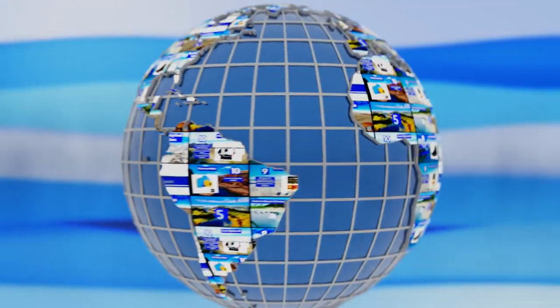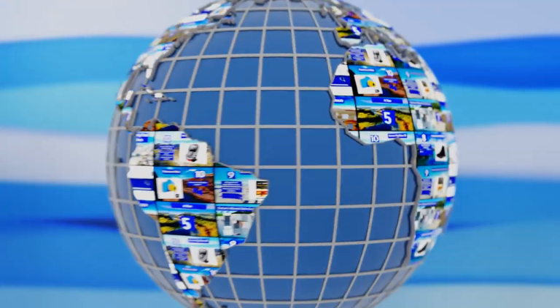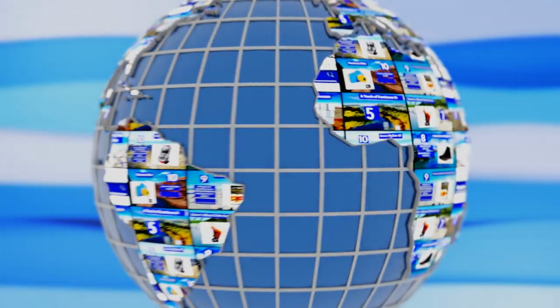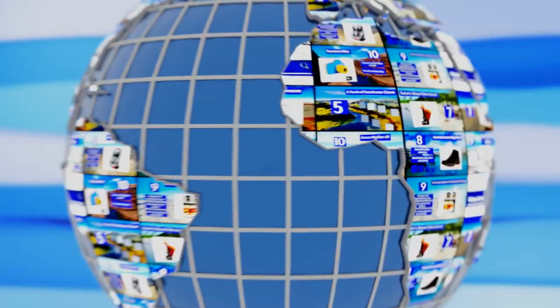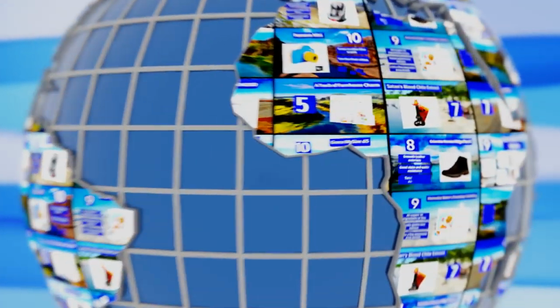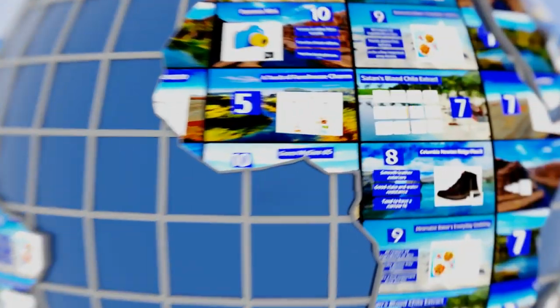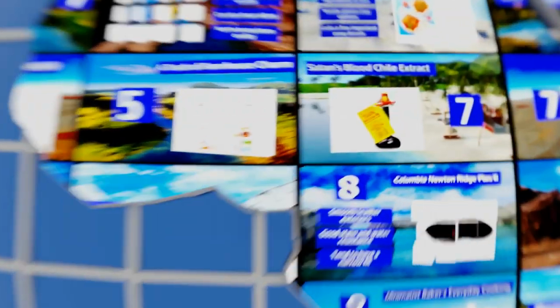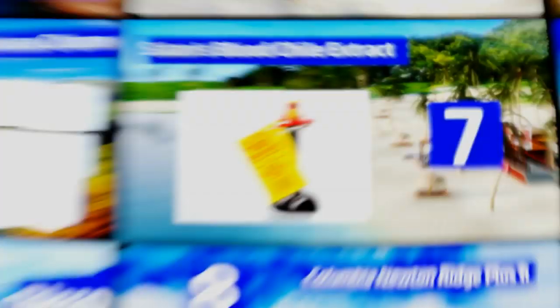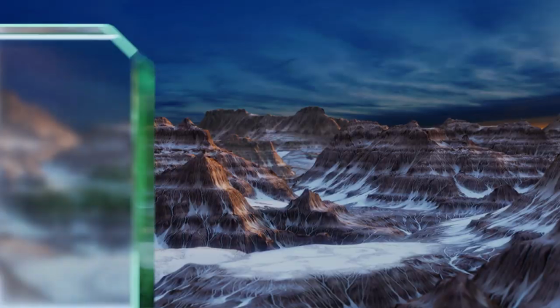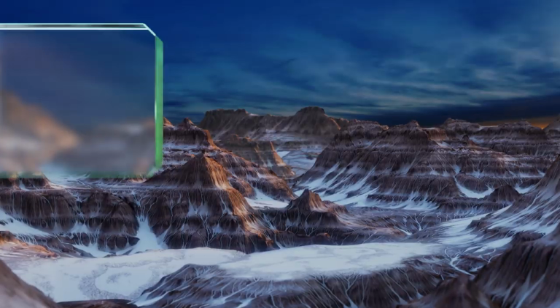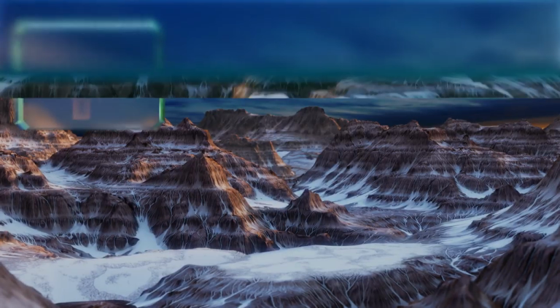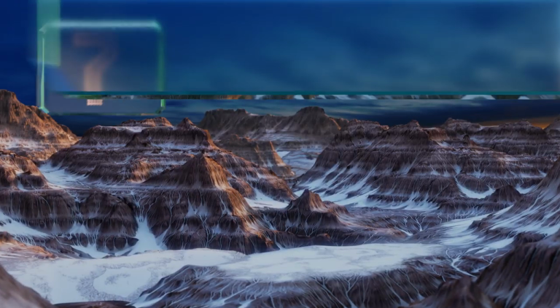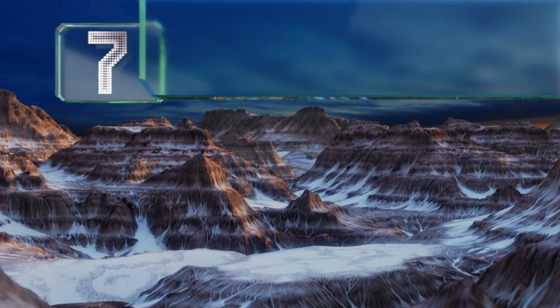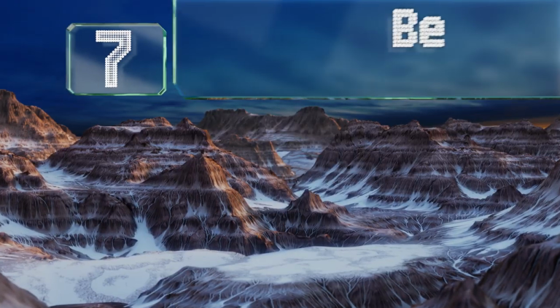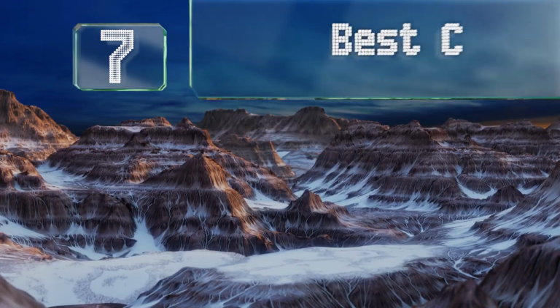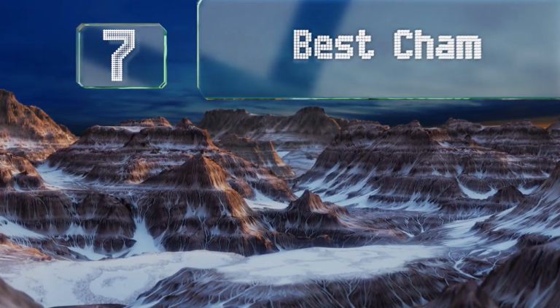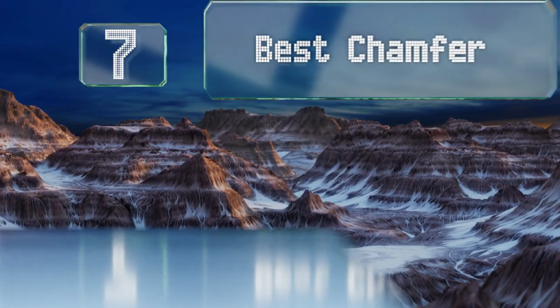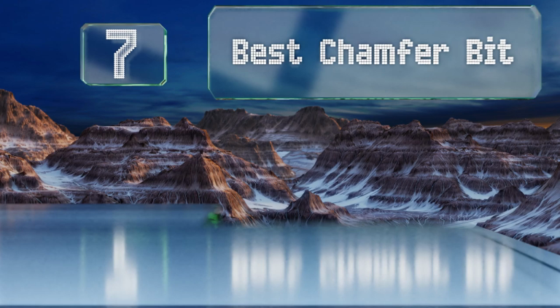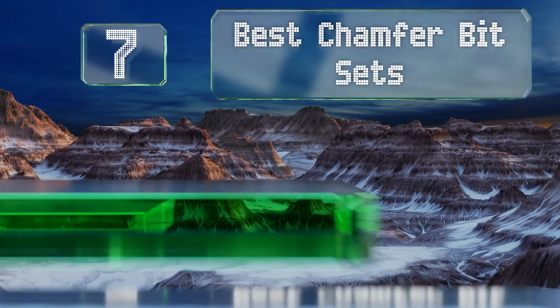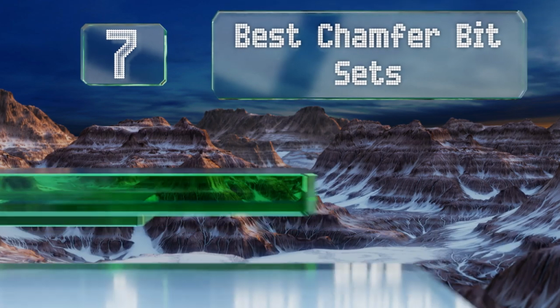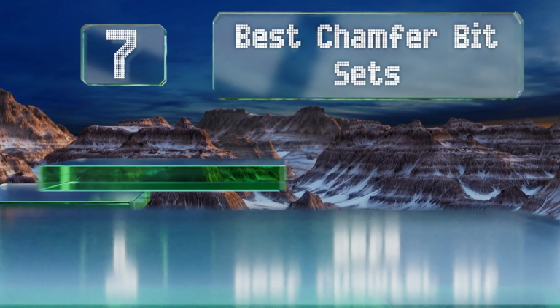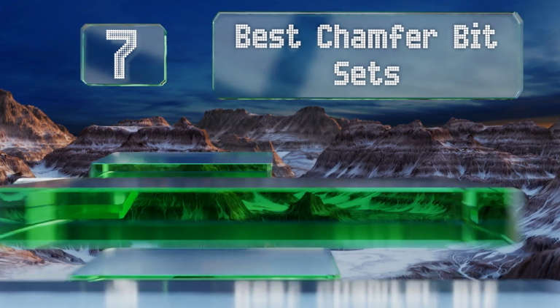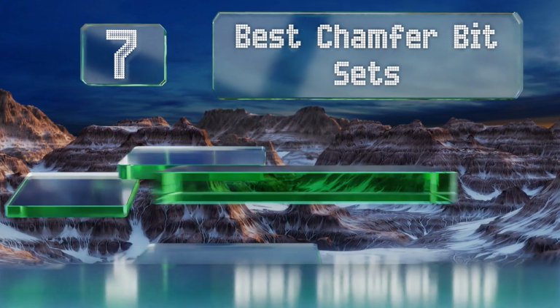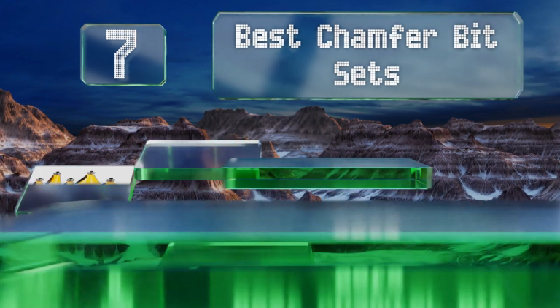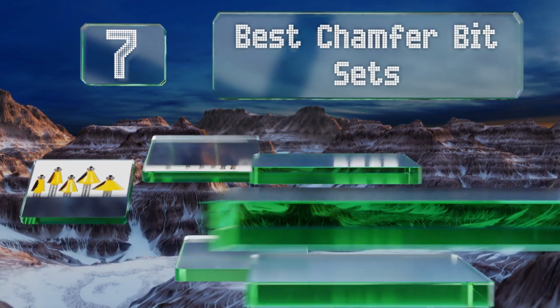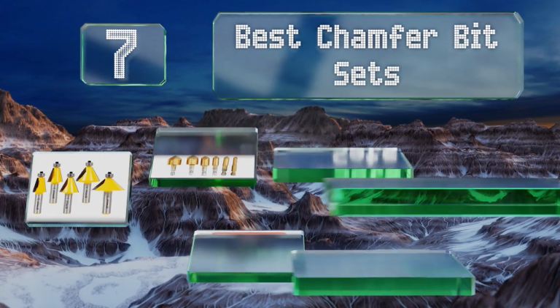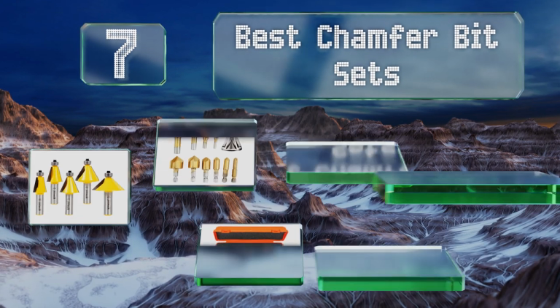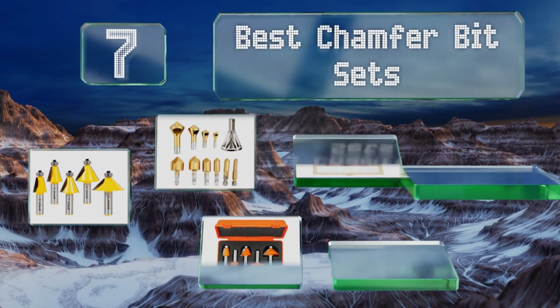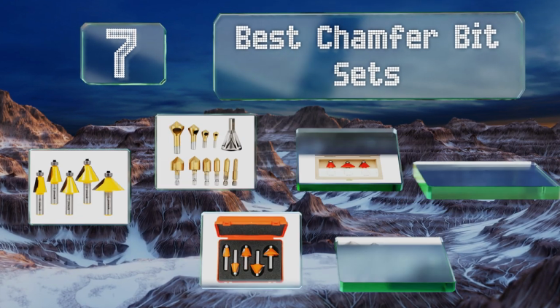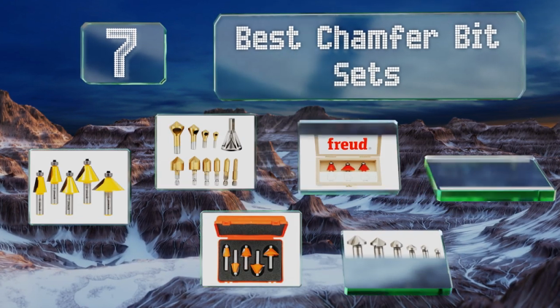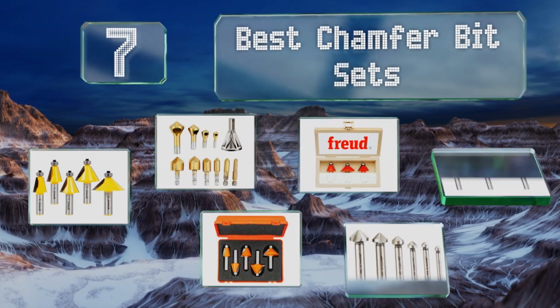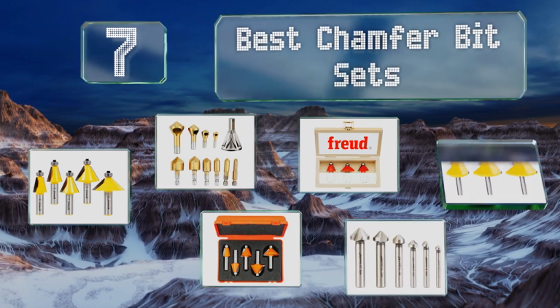EasyVid presents the seven best chamfer bit sets. Let's get started with the list.